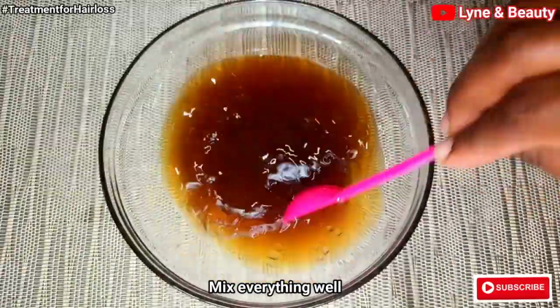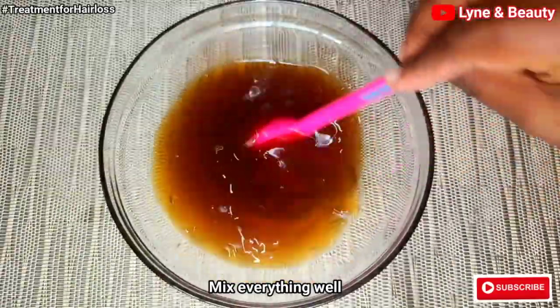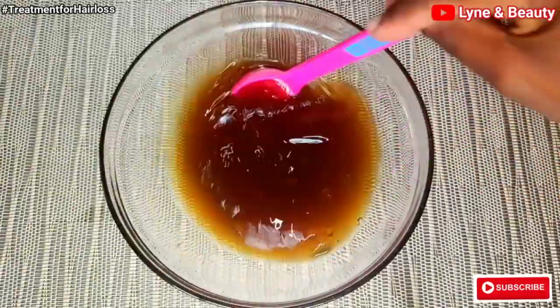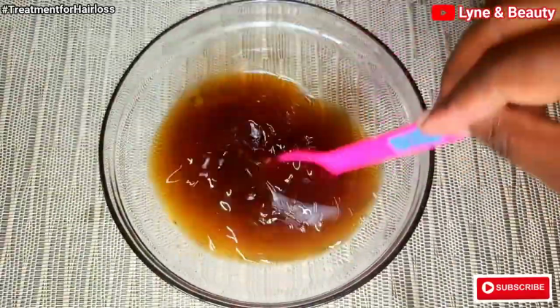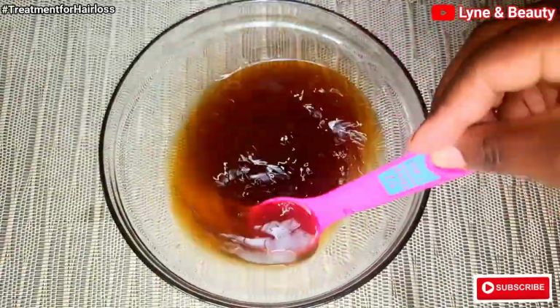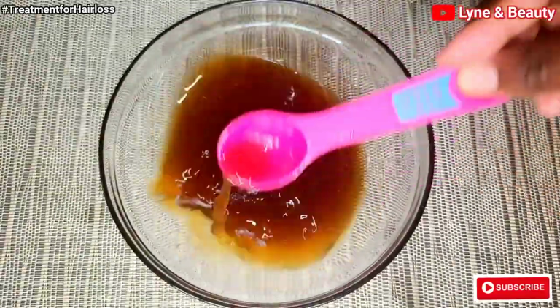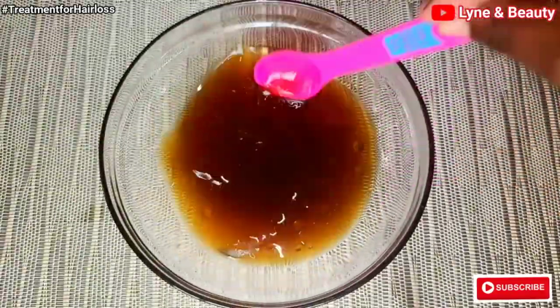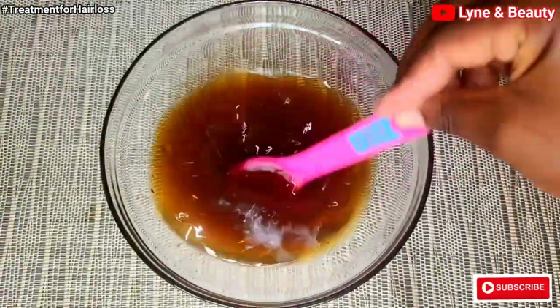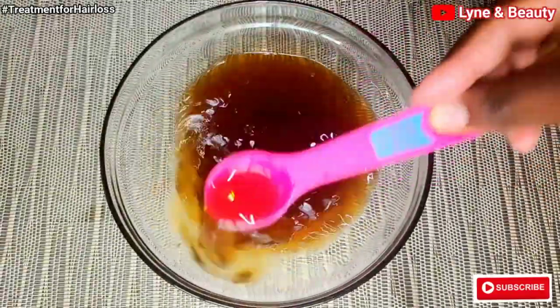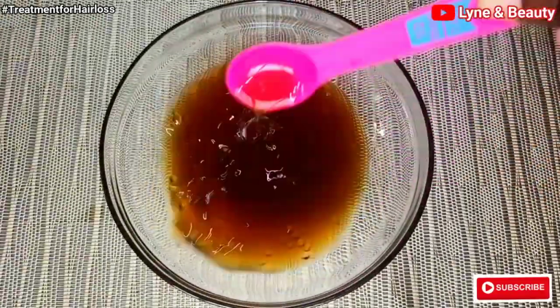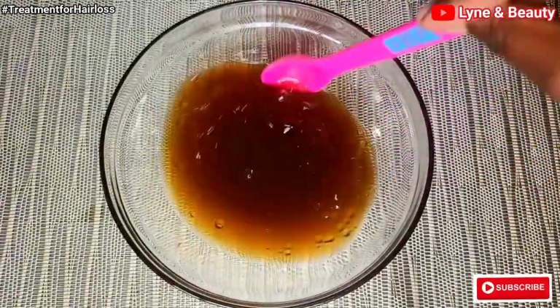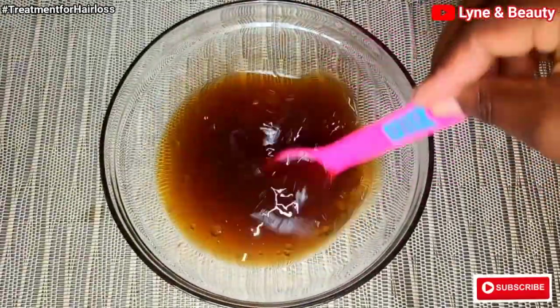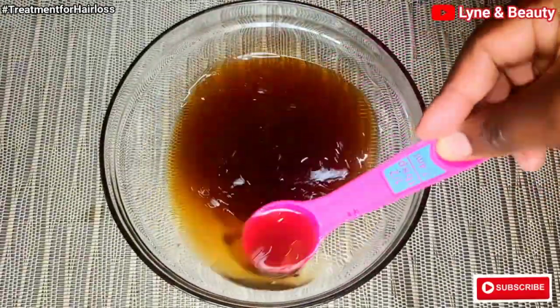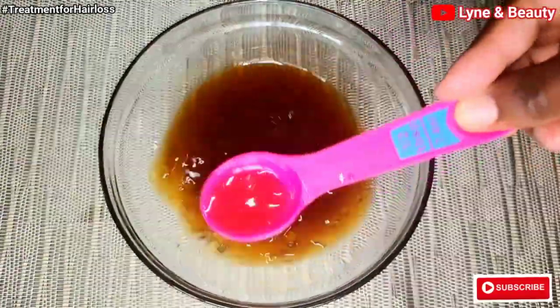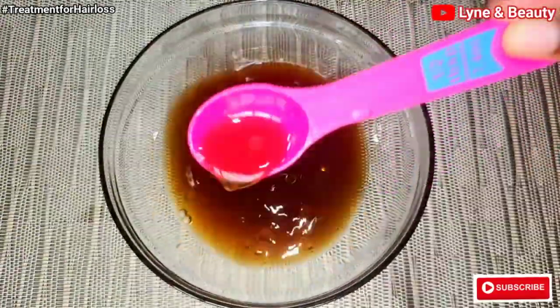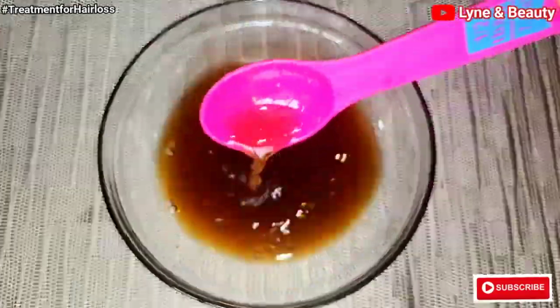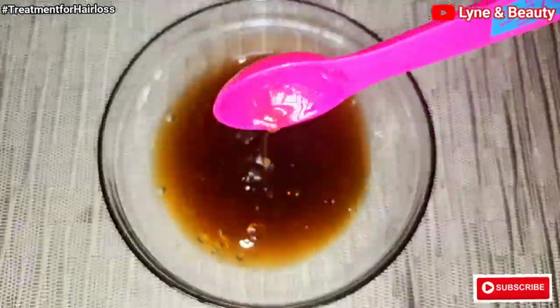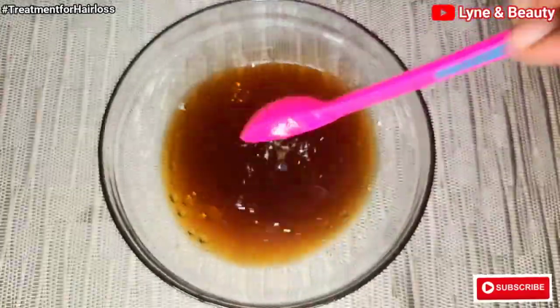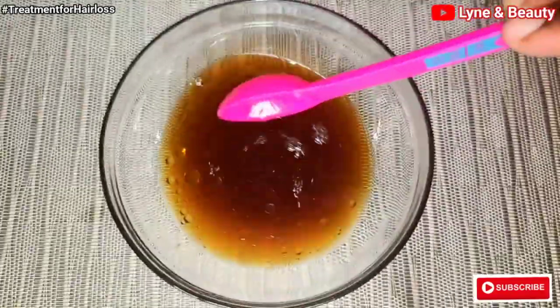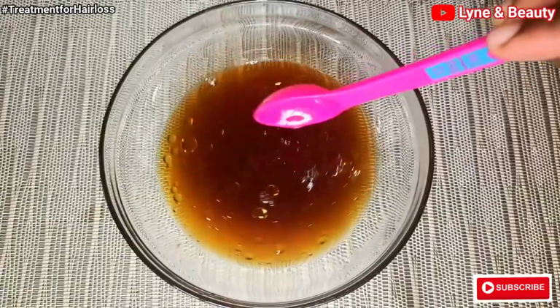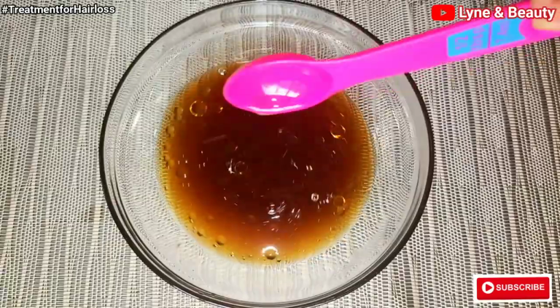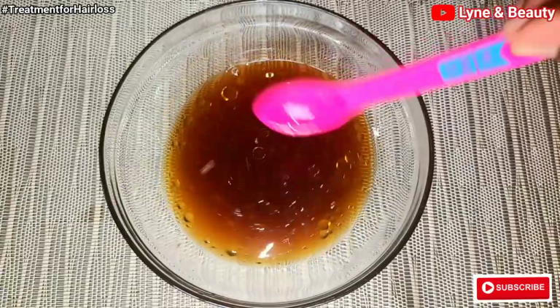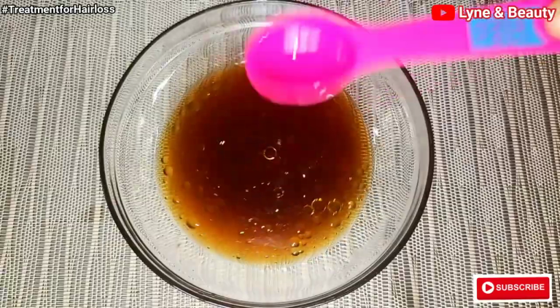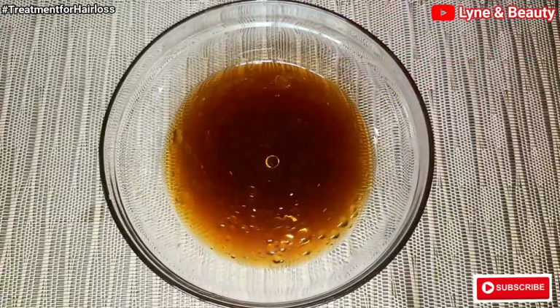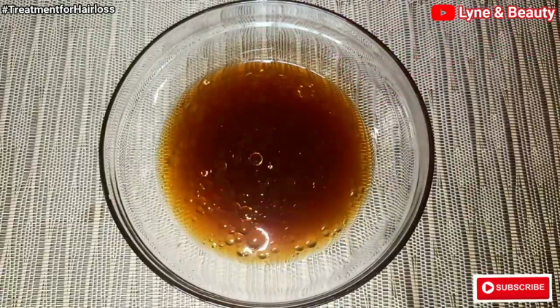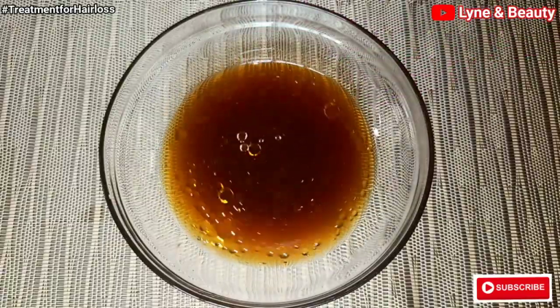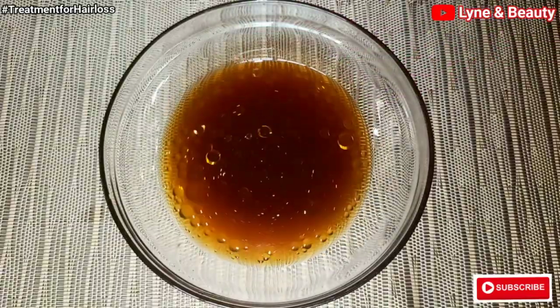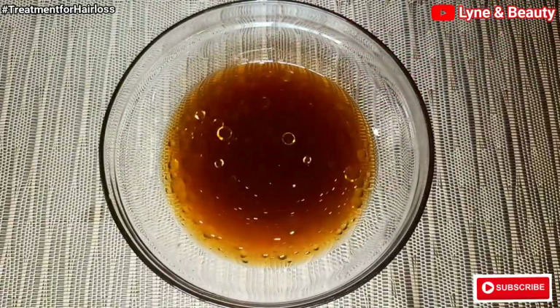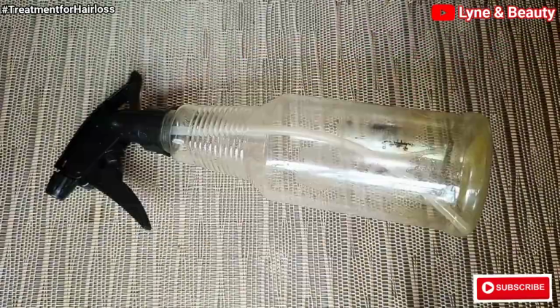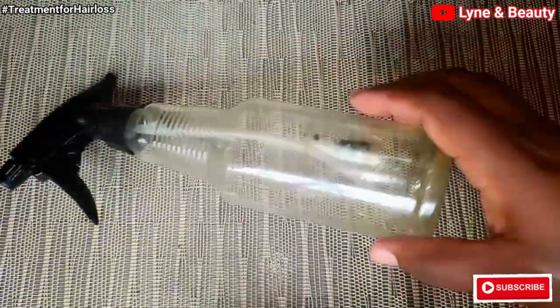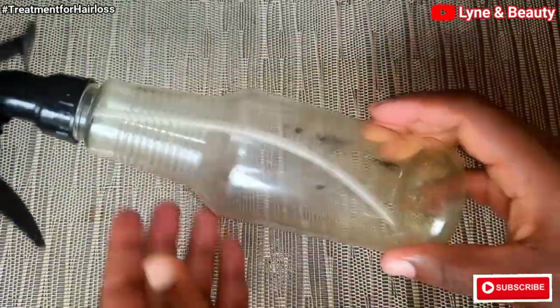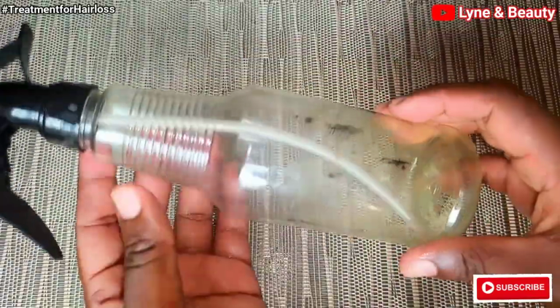At this point the treatment is ready. Go ahead and add the treatment to a spray bottle.